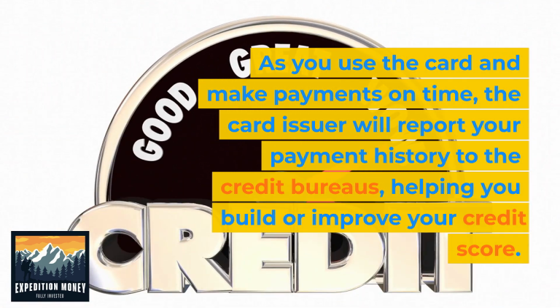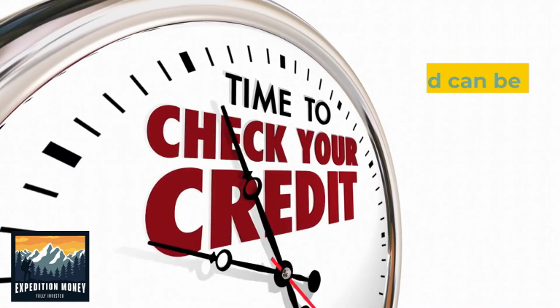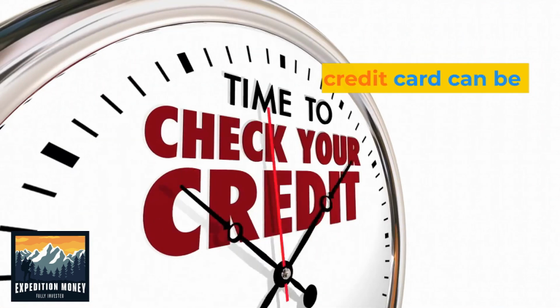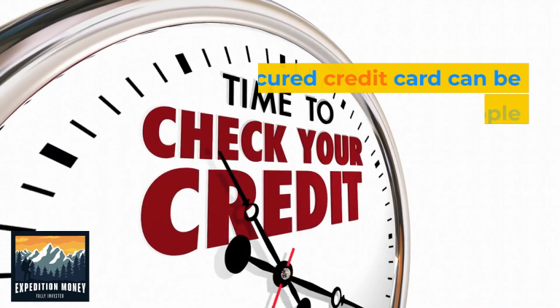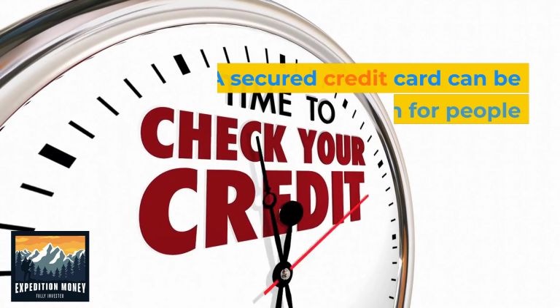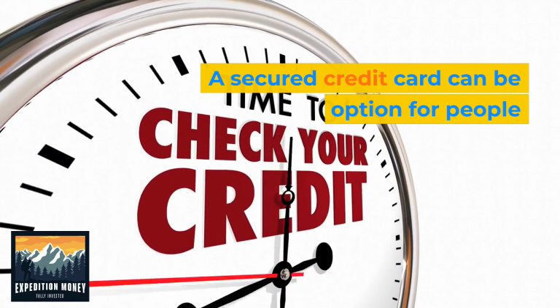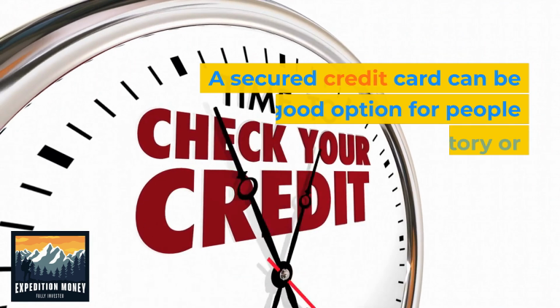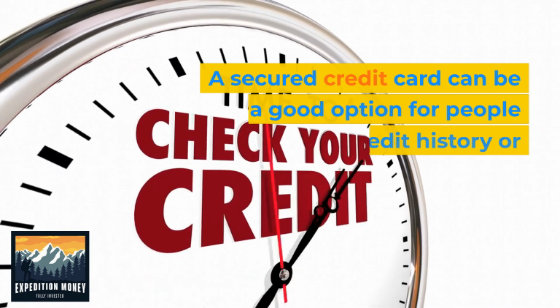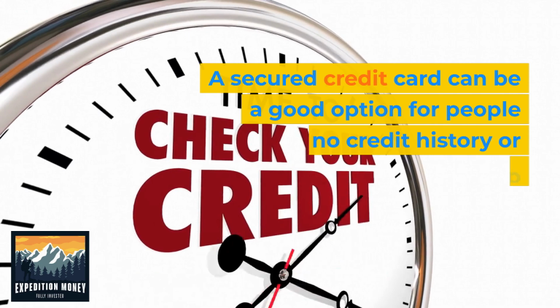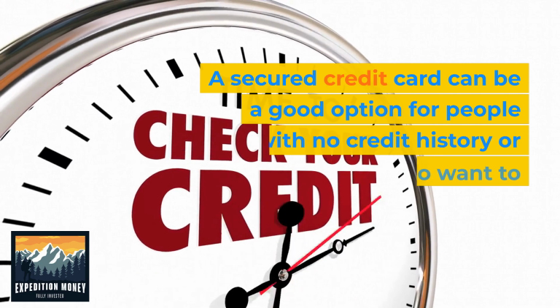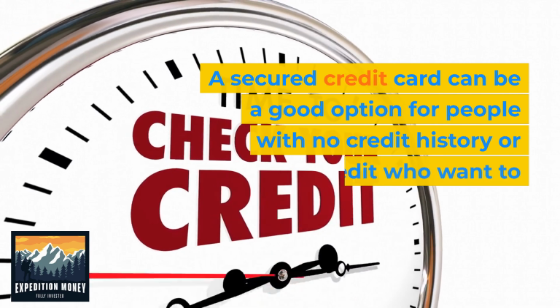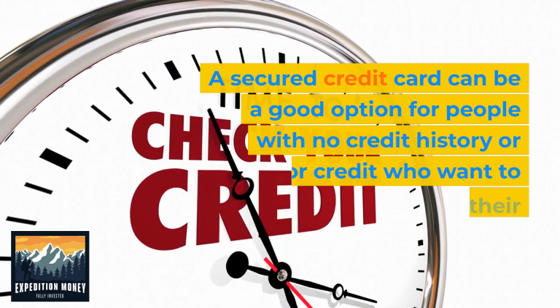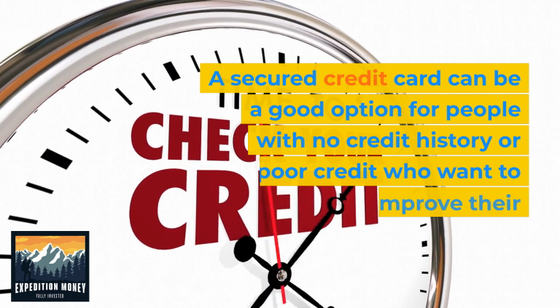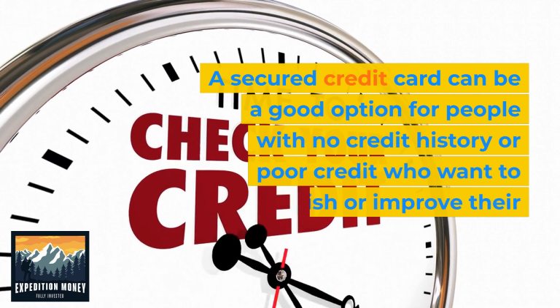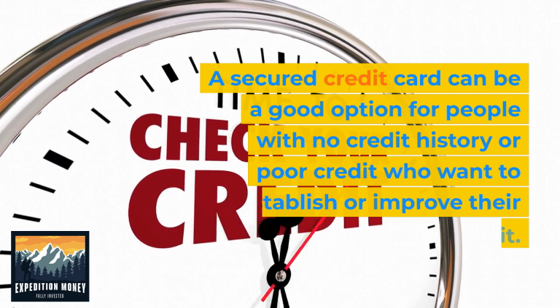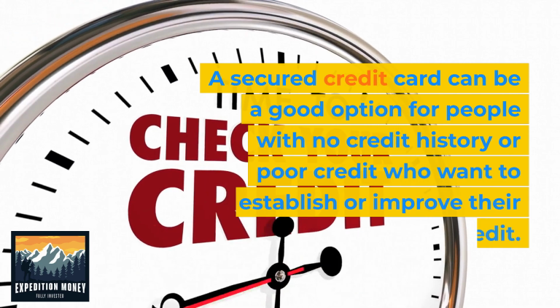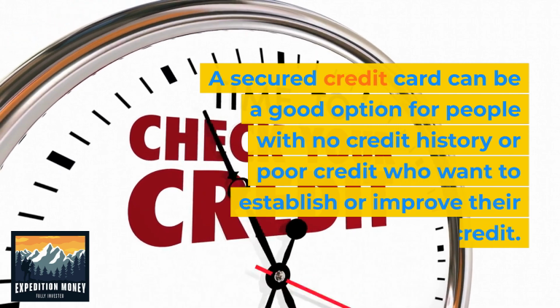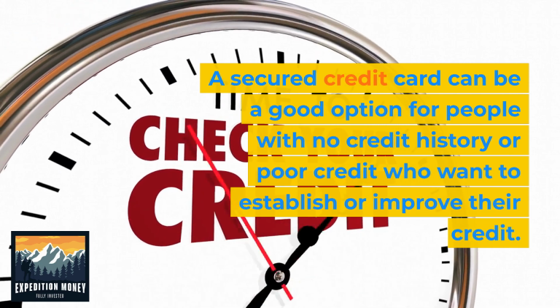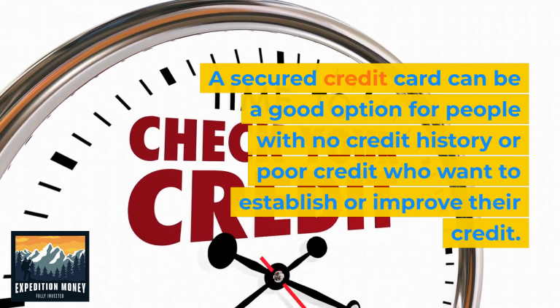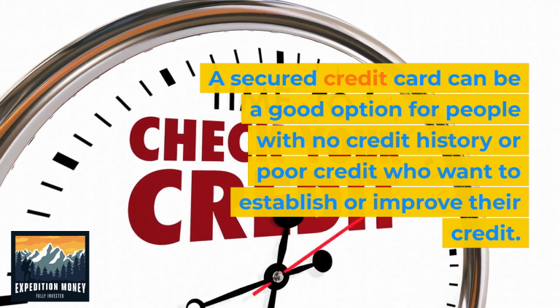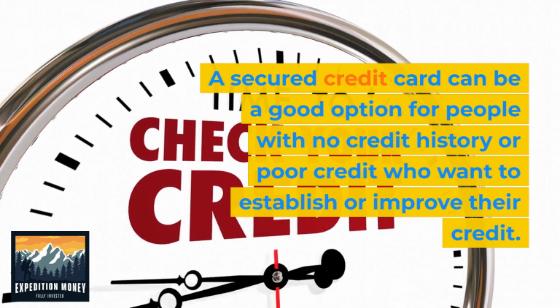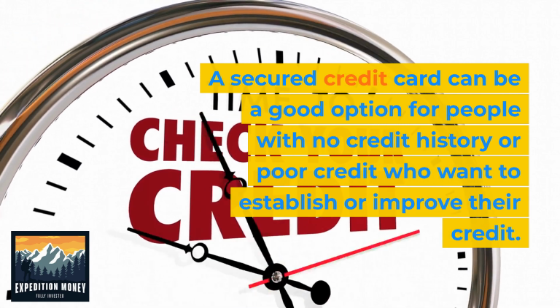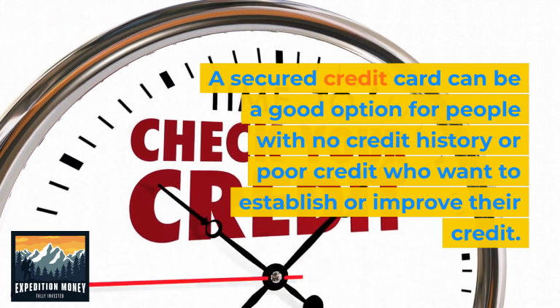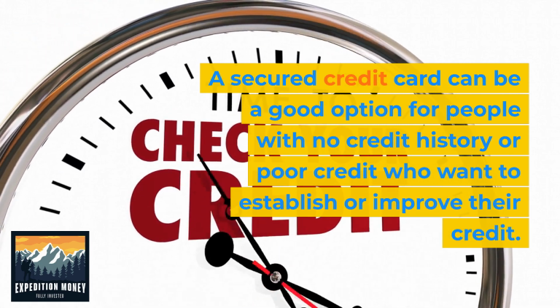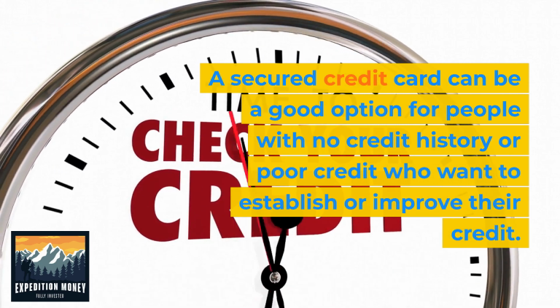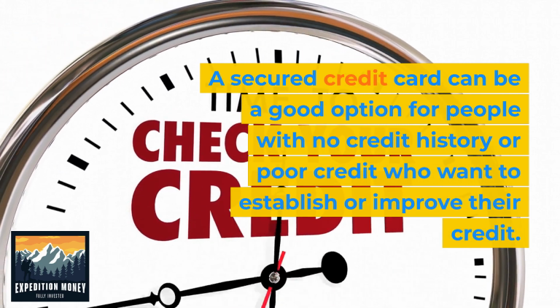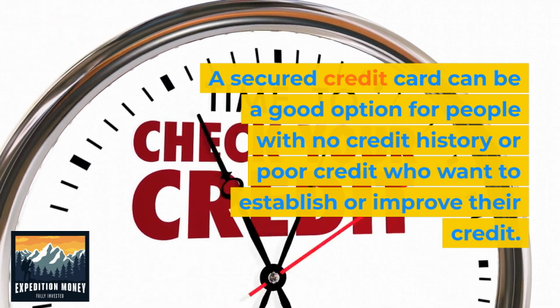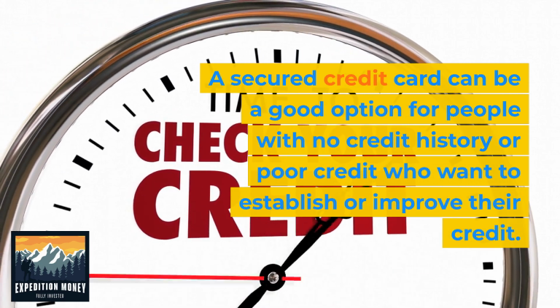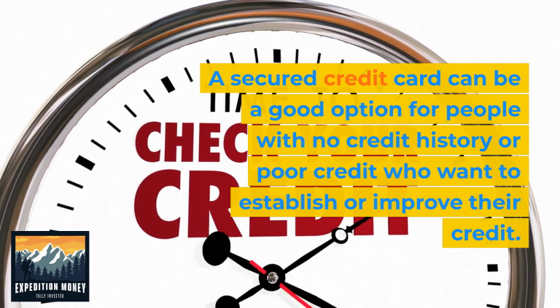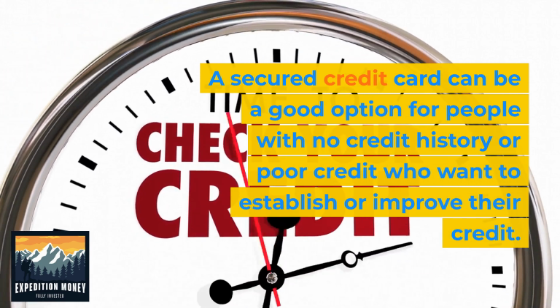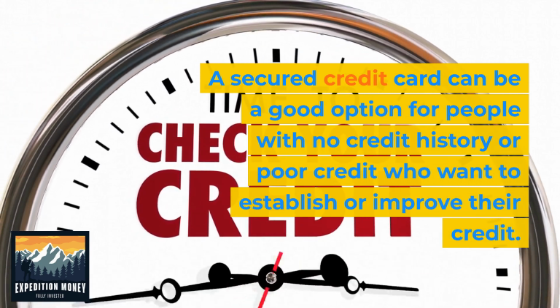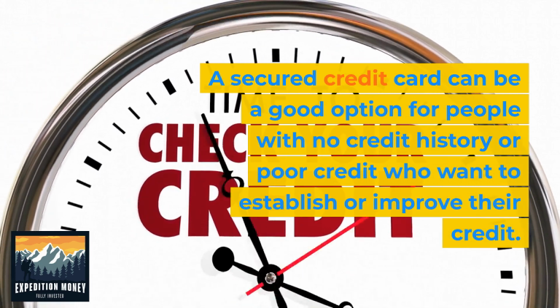A secured credit card can be a good option for people with no credit history or poor credit who want to establish or improve their credit.